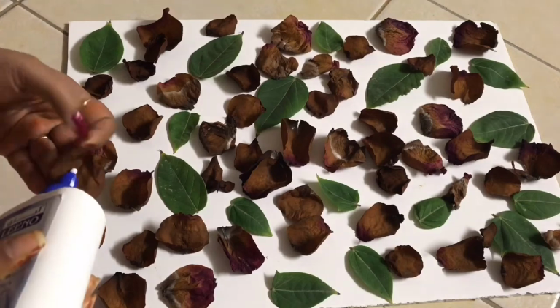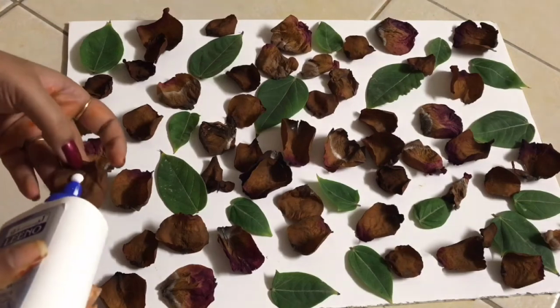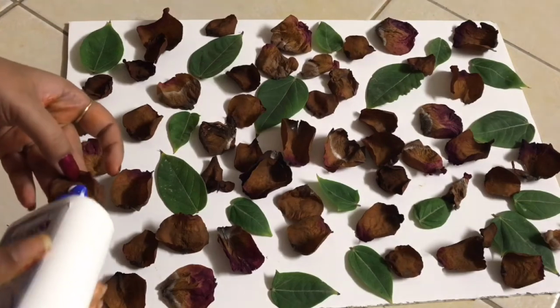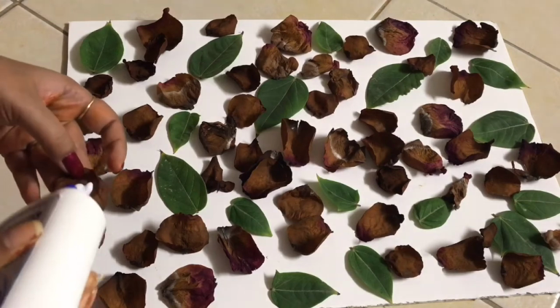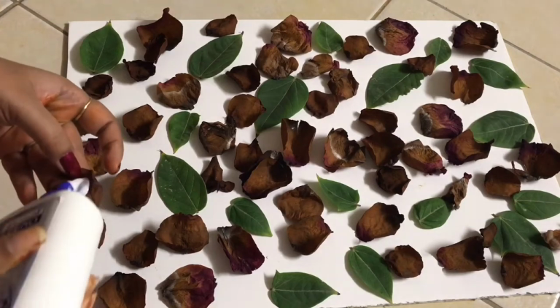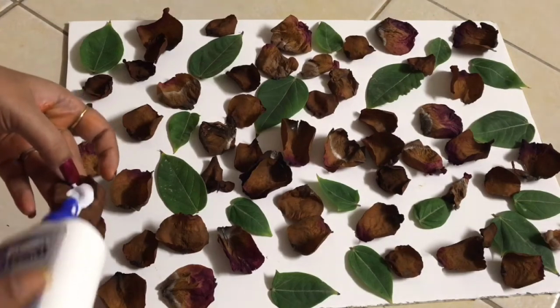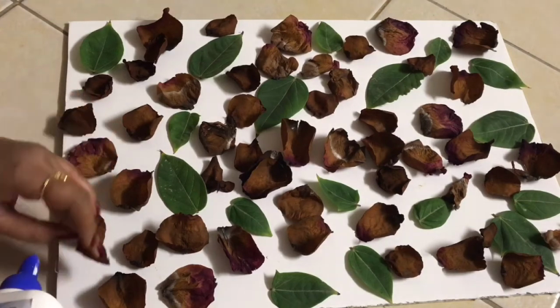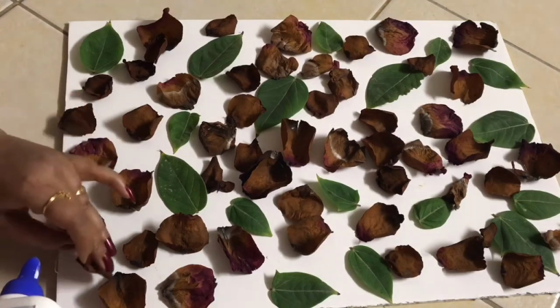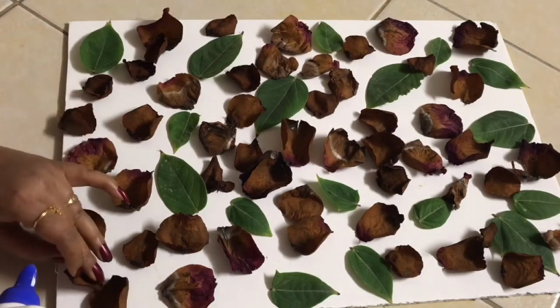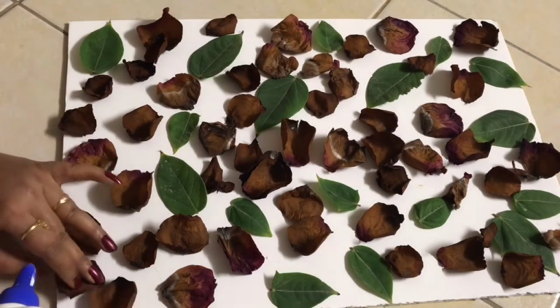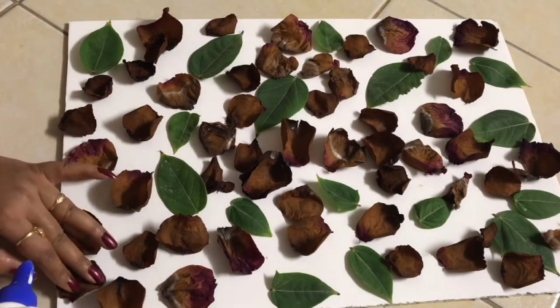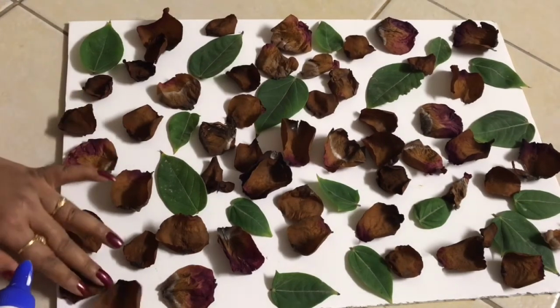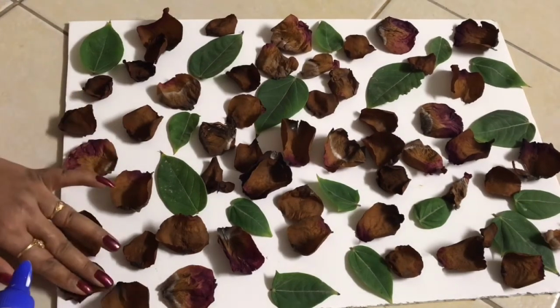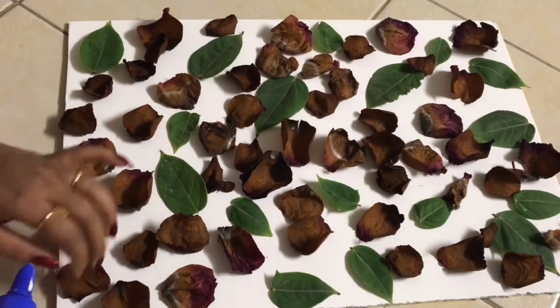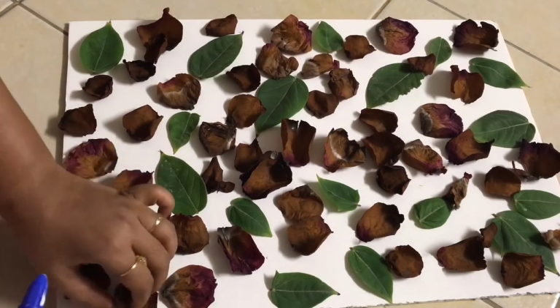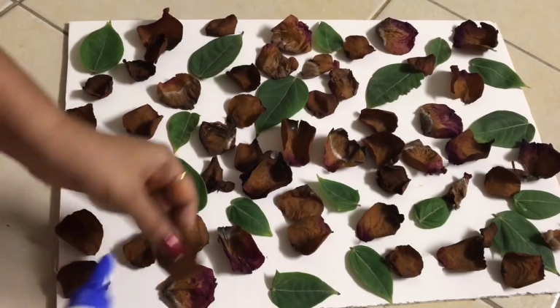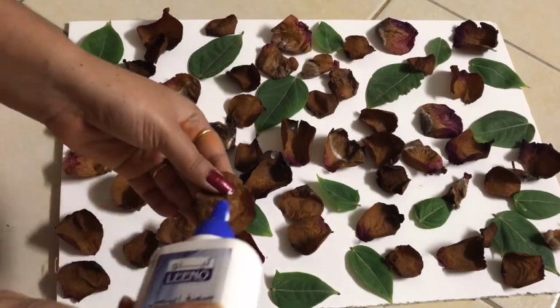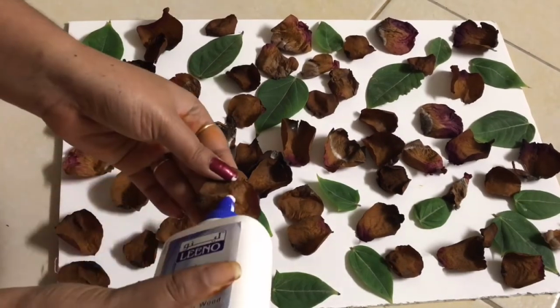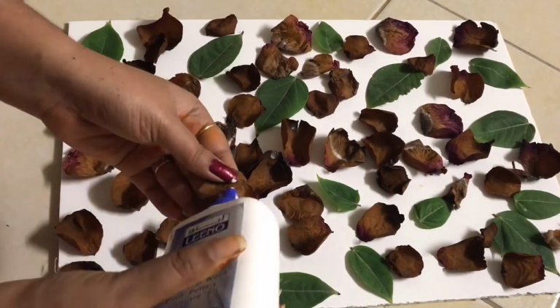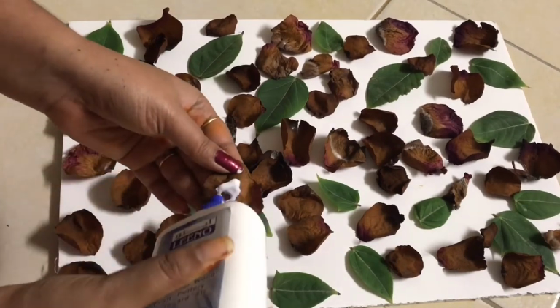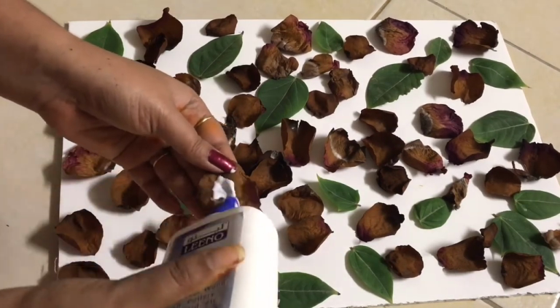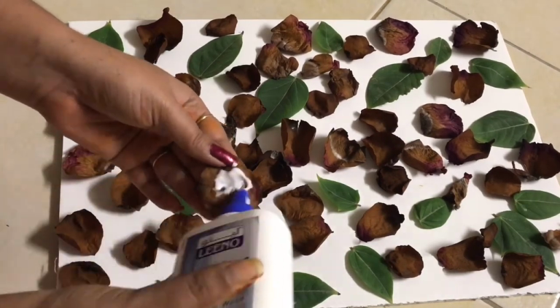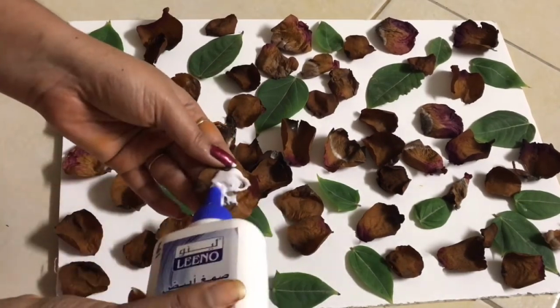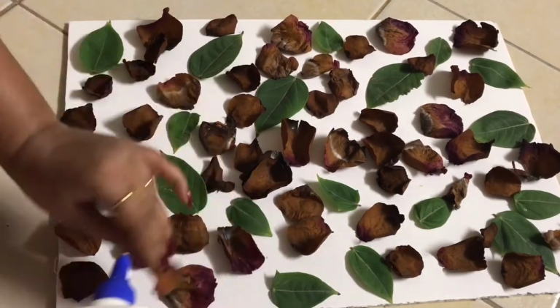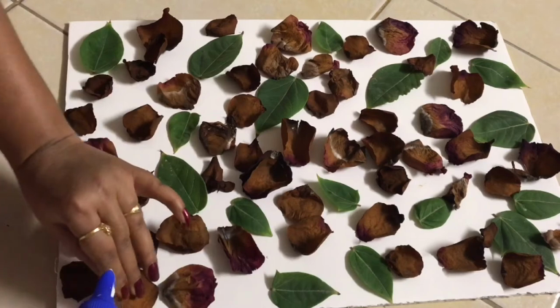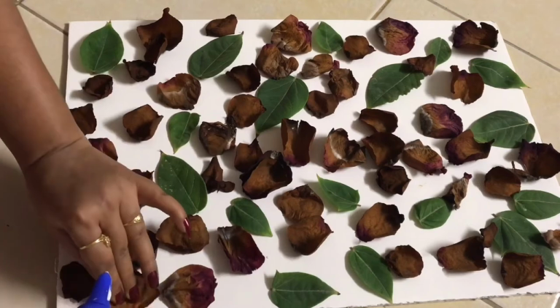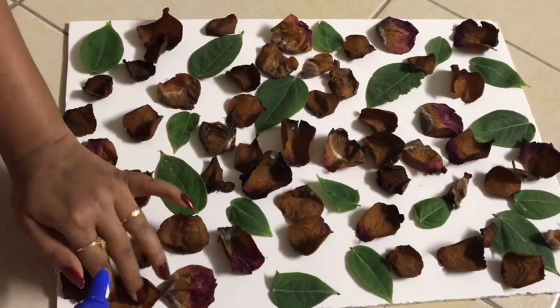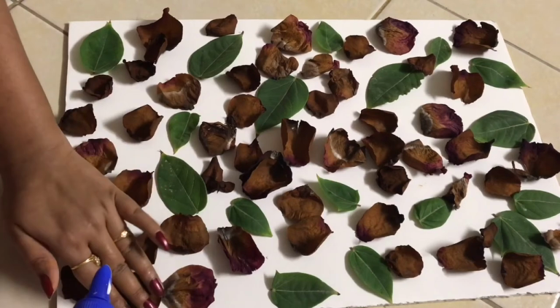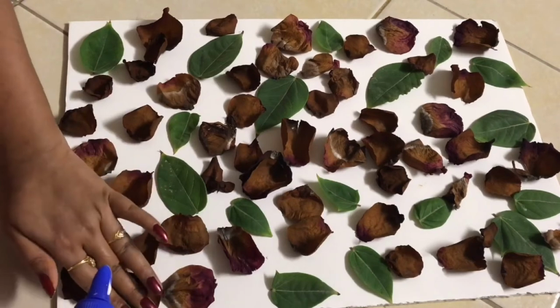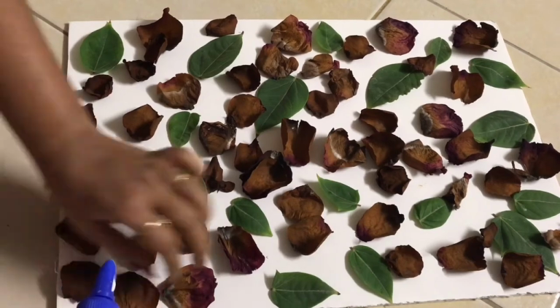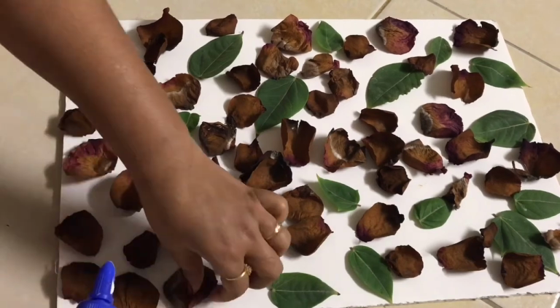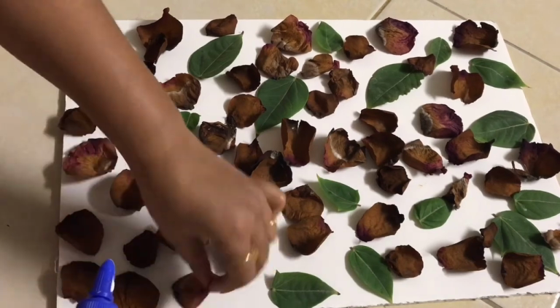And that's it — isn't that simple? You can also use some 3D alphabets and write proverbs on top, which will look very beautiful.